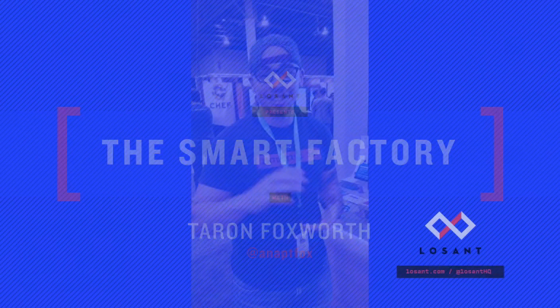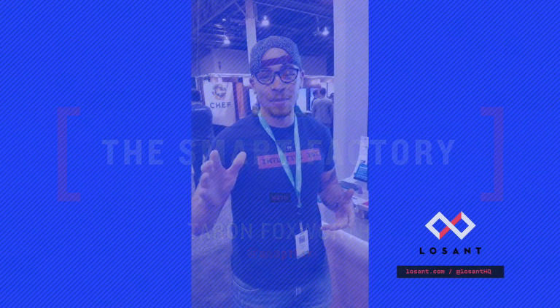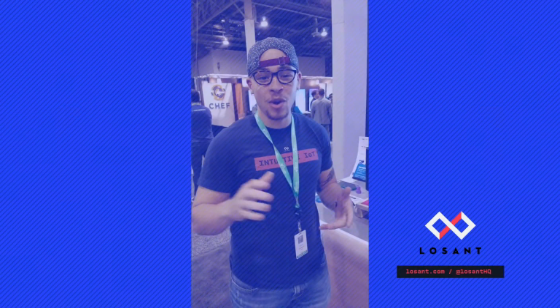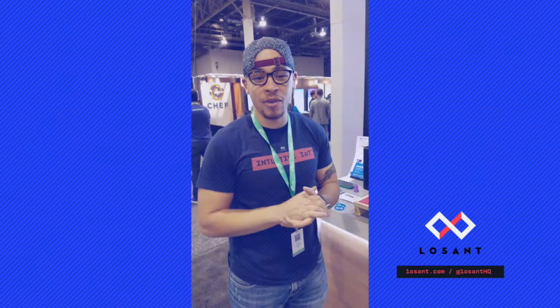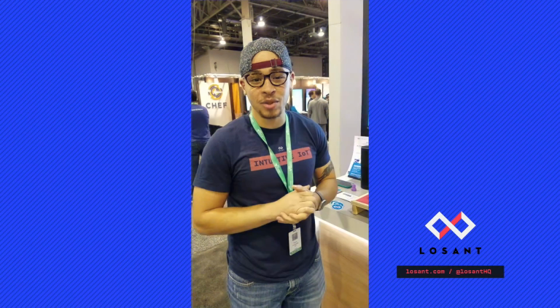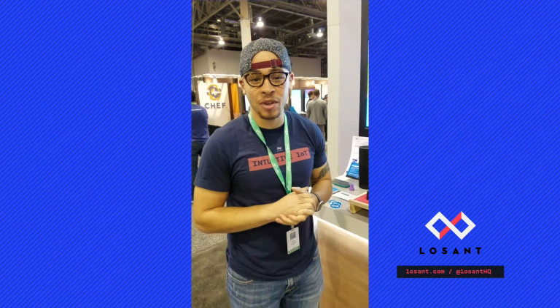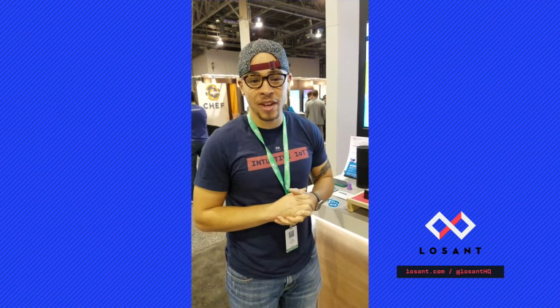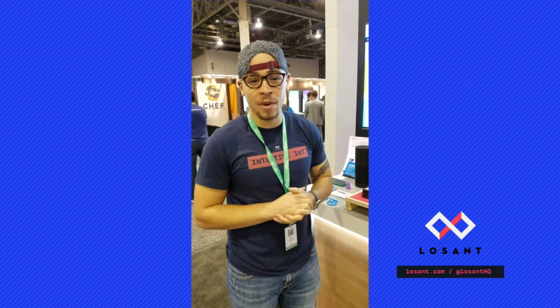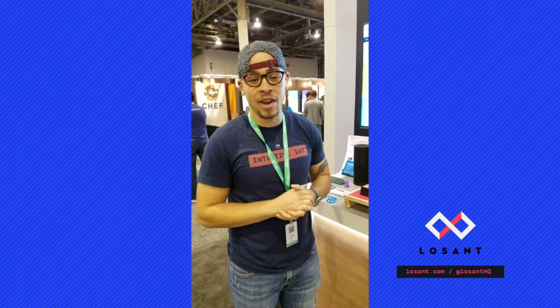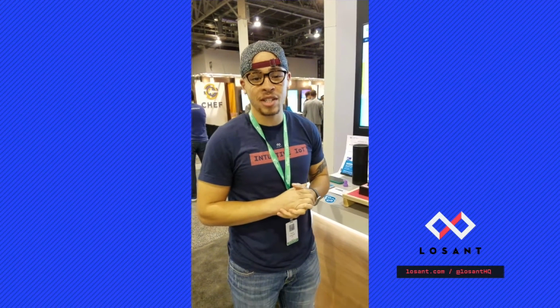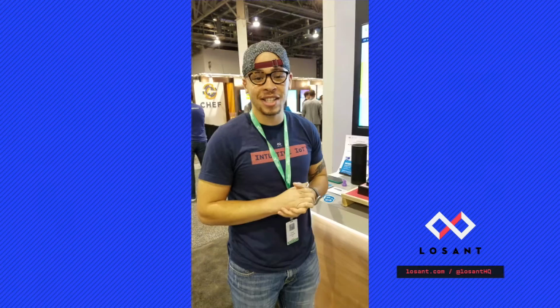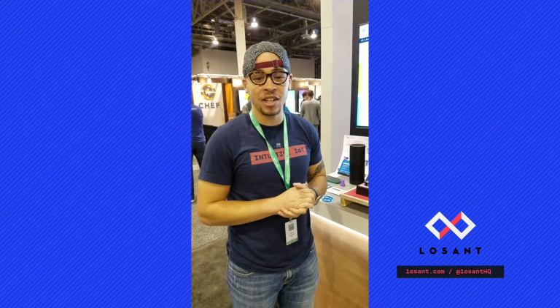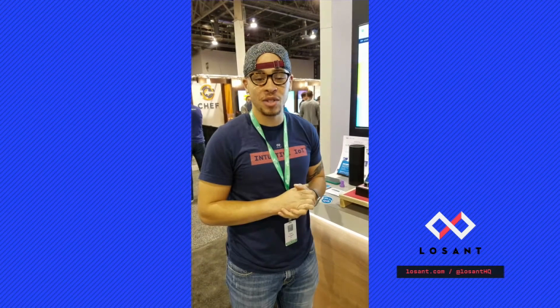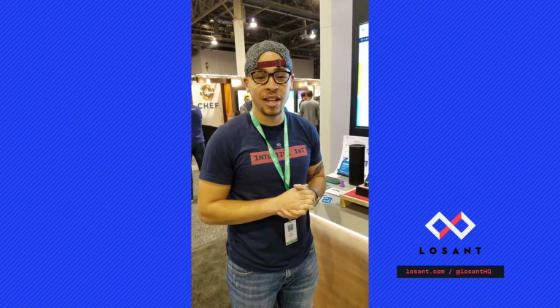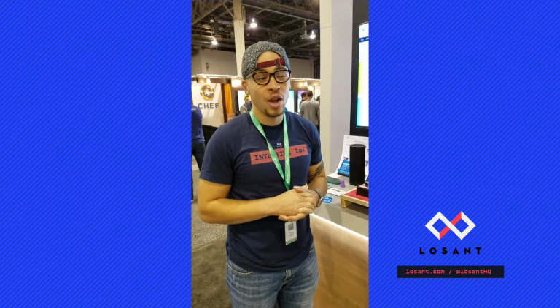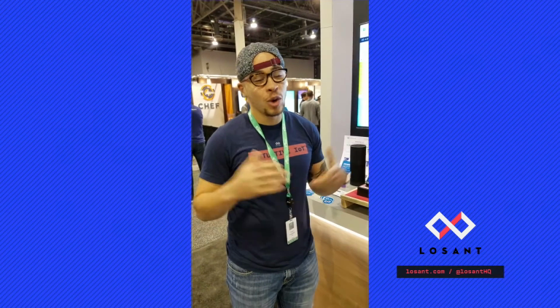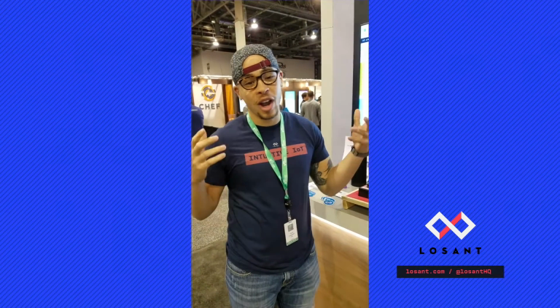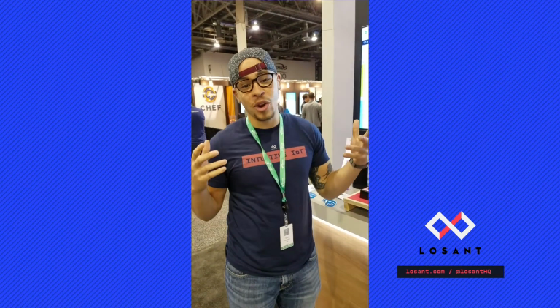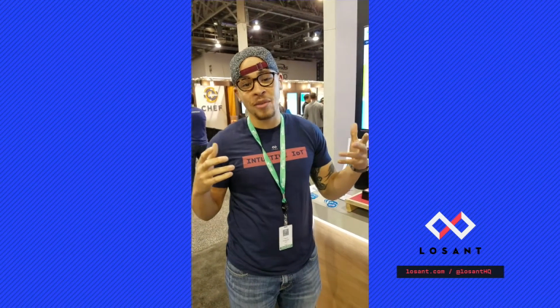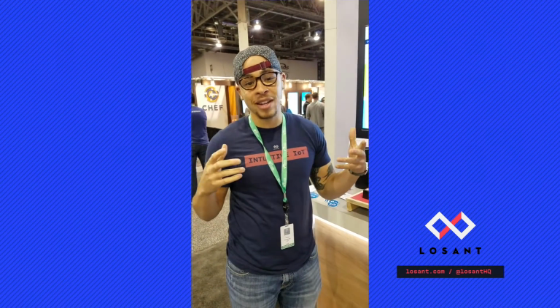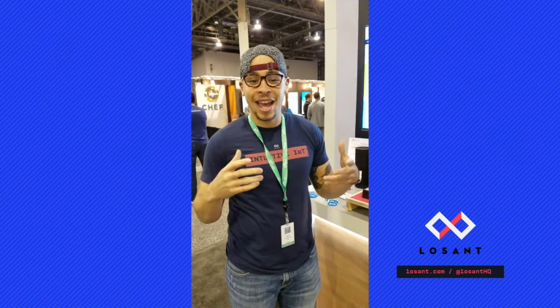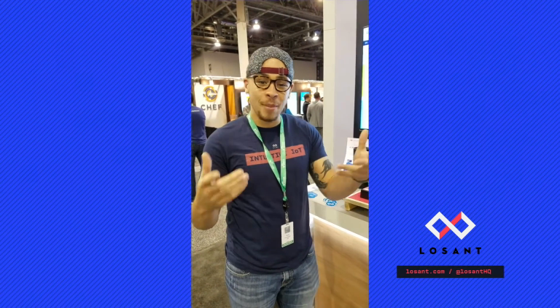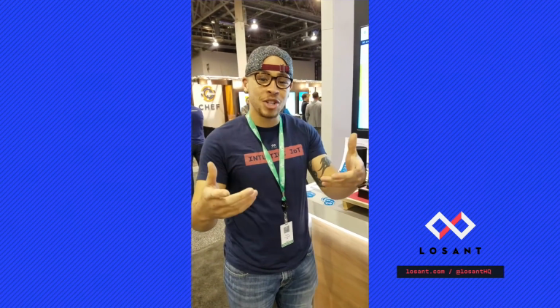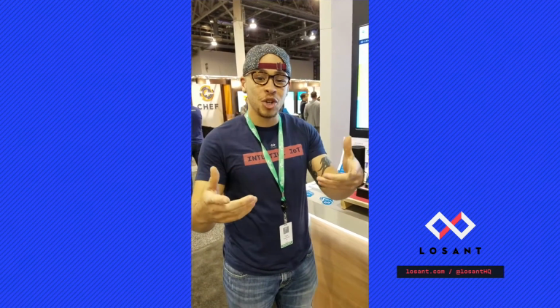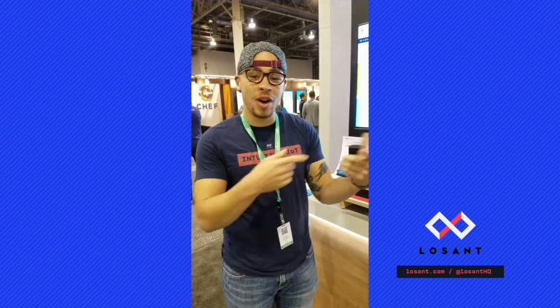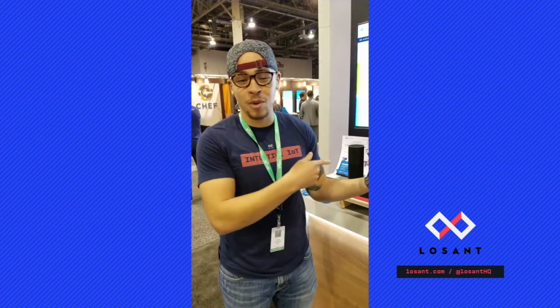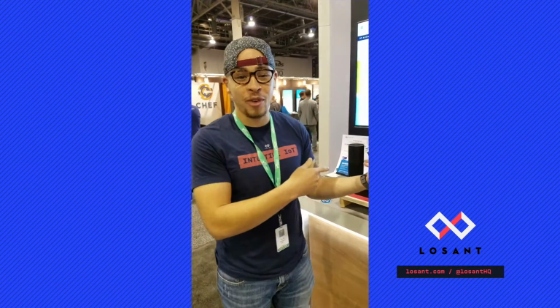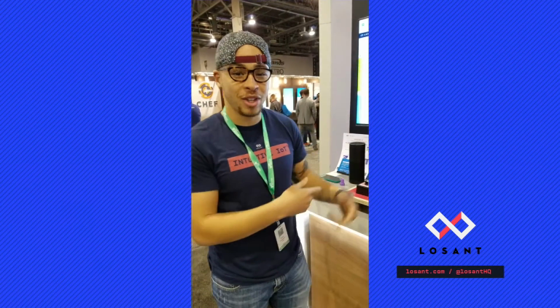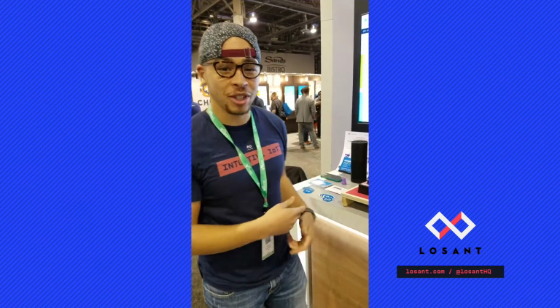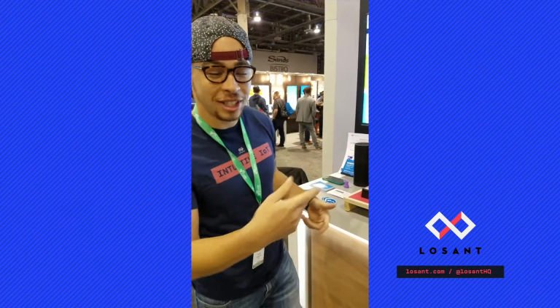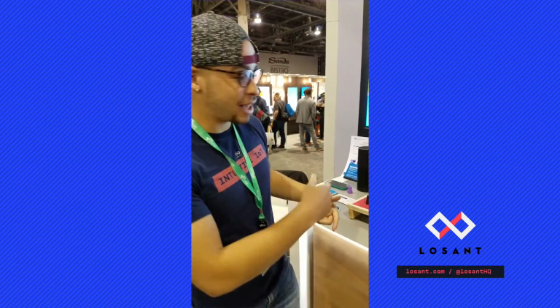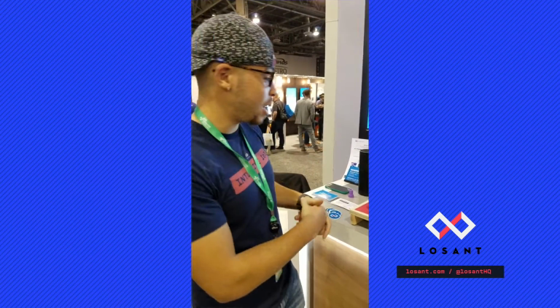I'm Teron Foxworth, a developer evangelist here at Losant. We're here at re:Invent, and I'm here to show you our smart factory. So let's take a look.